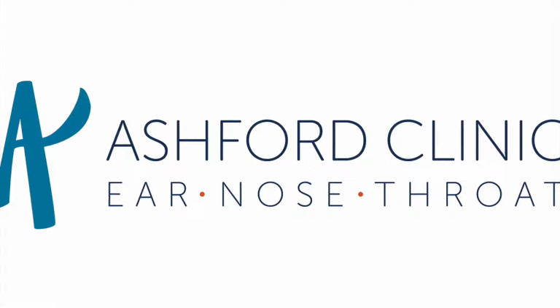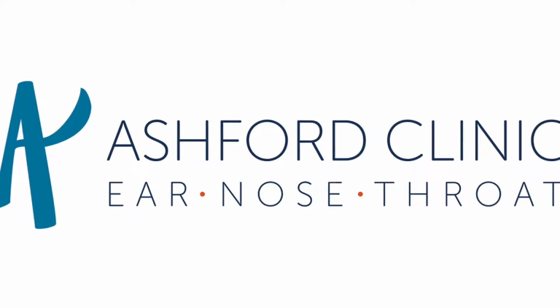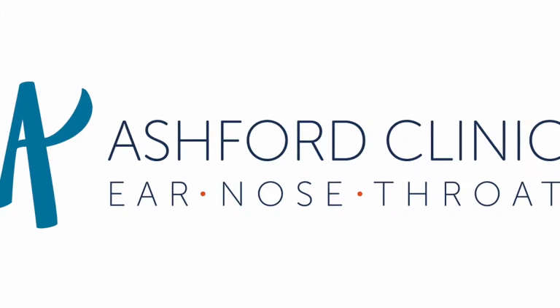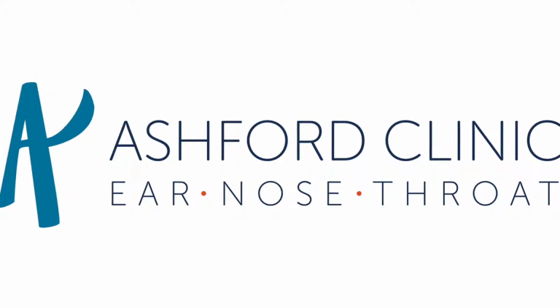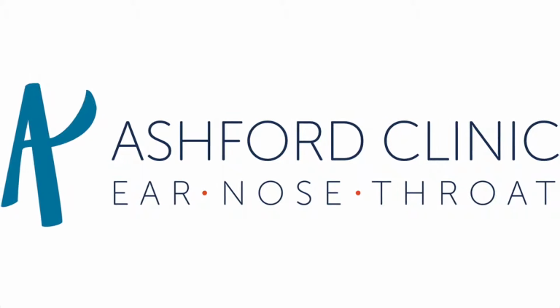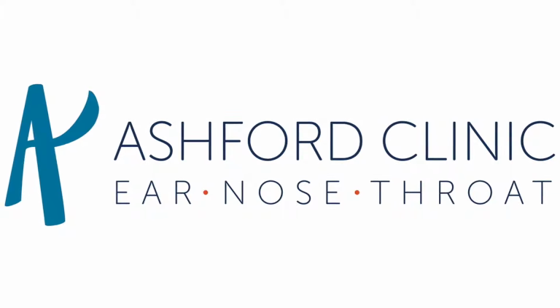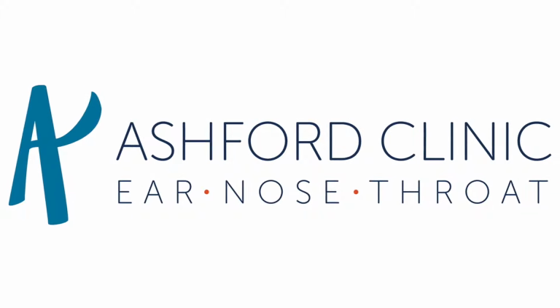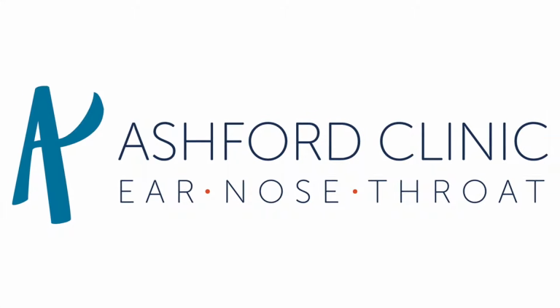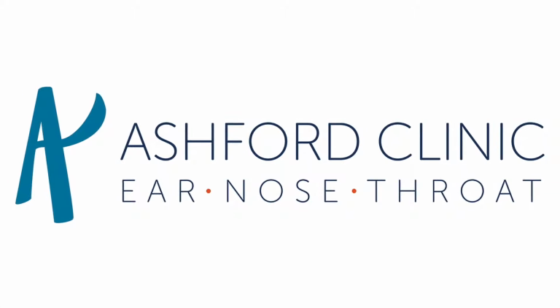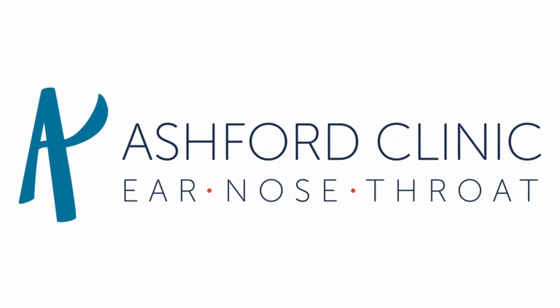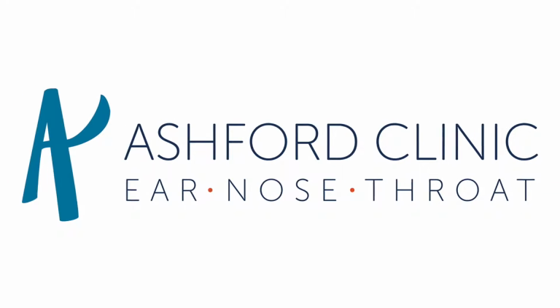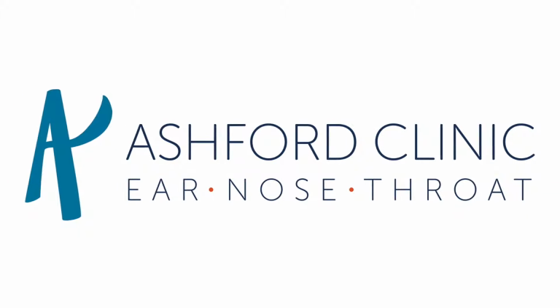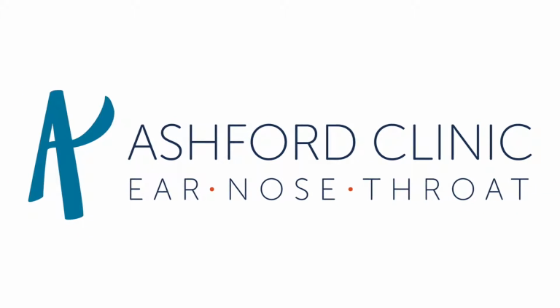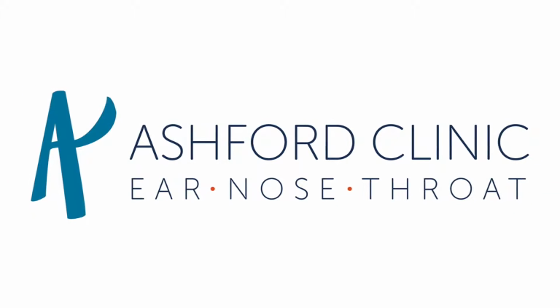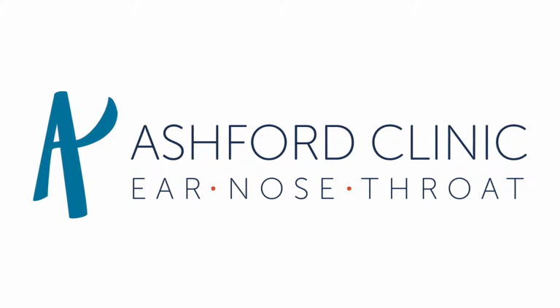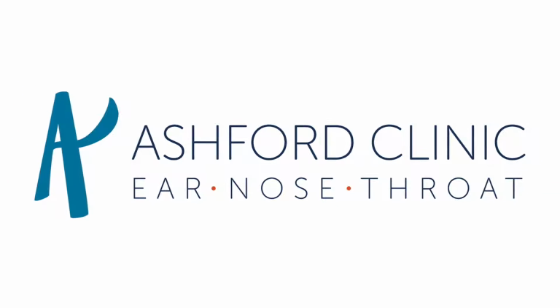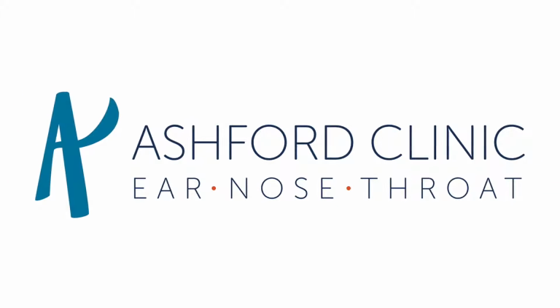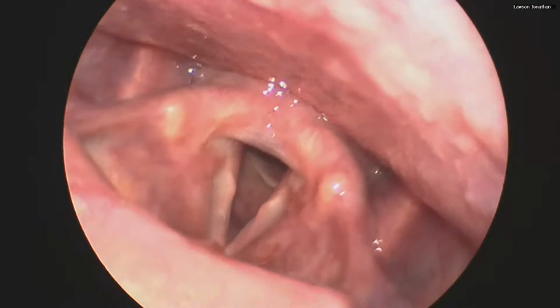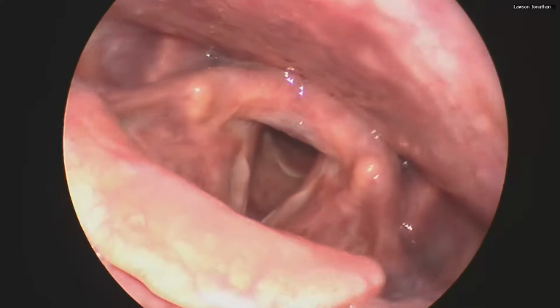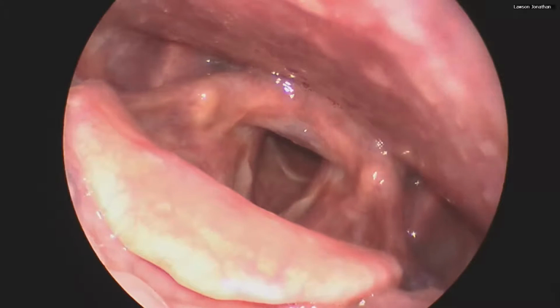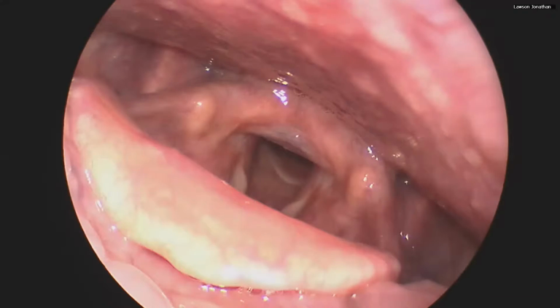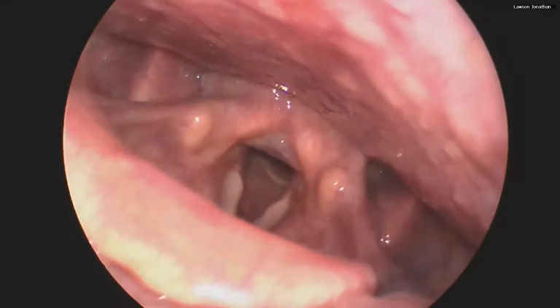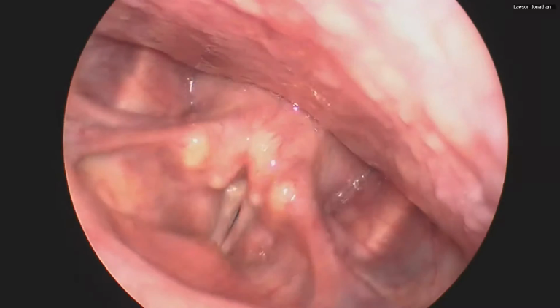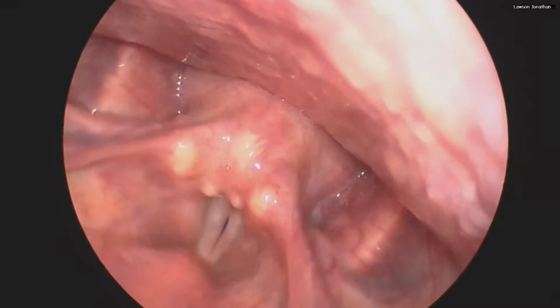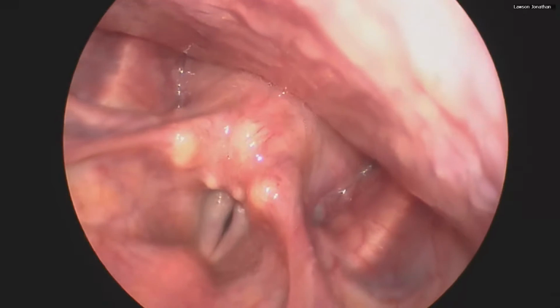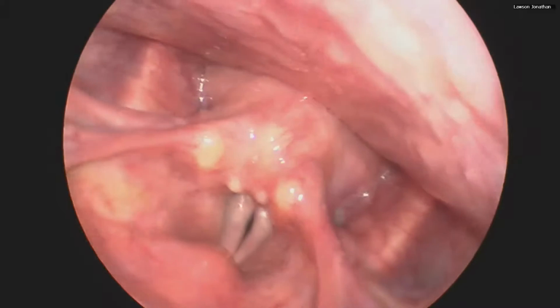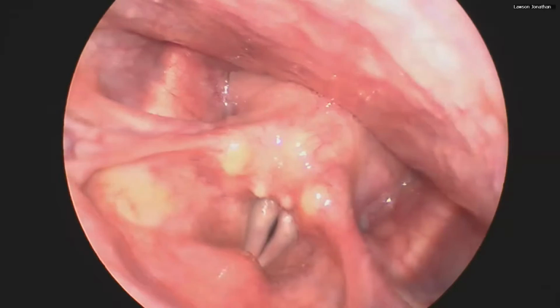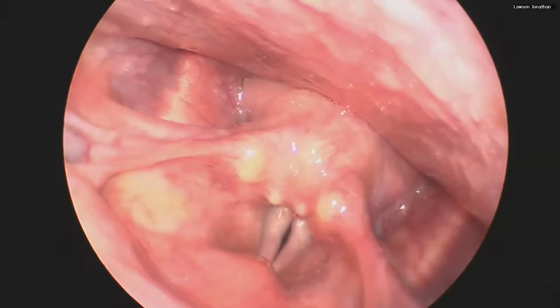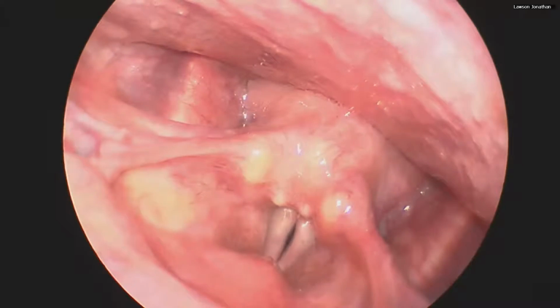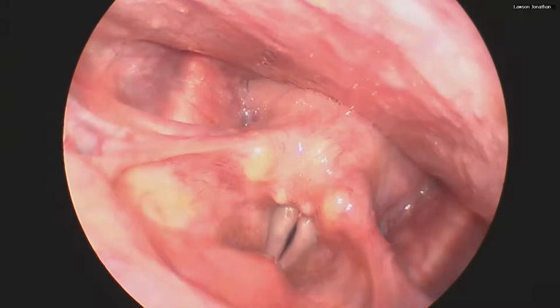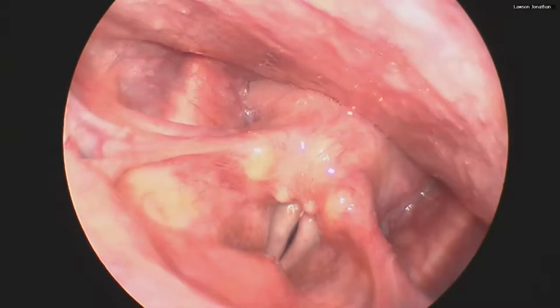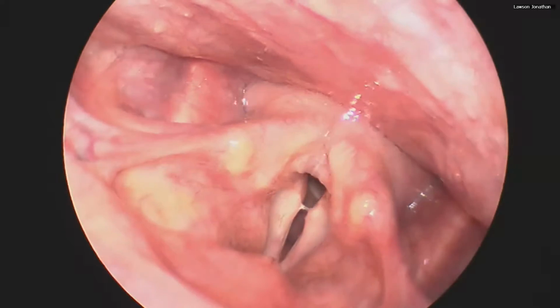If you've never seen a voice box, here's a great video of one. This patient is breathing in and then singing a steady note. You can see the vibration of the vocal cords.